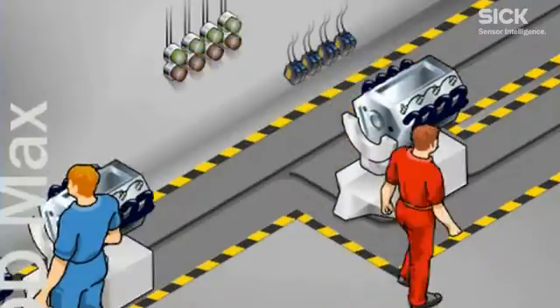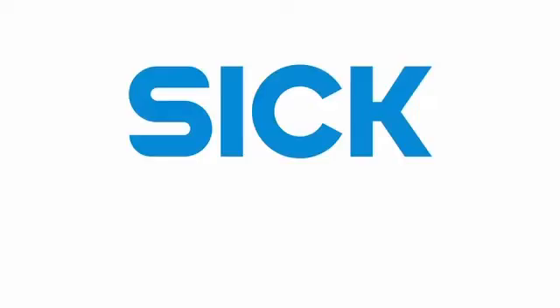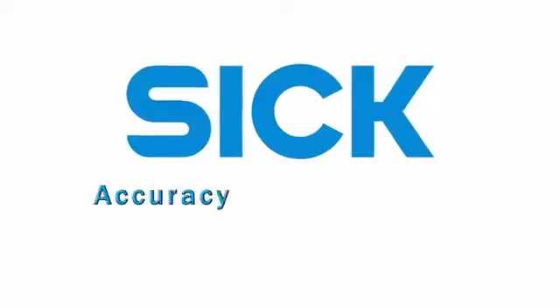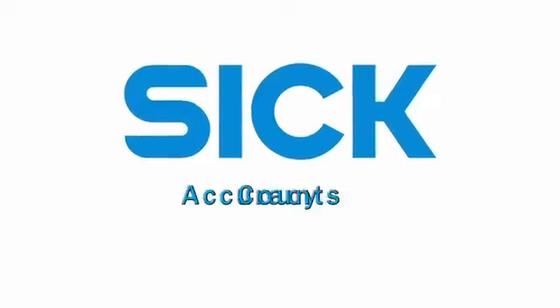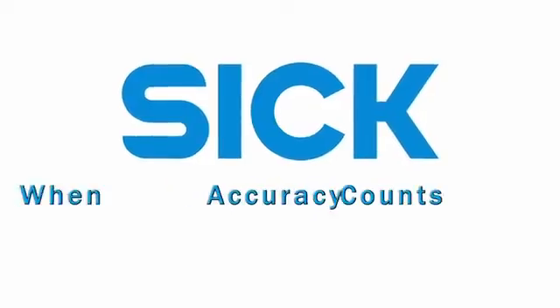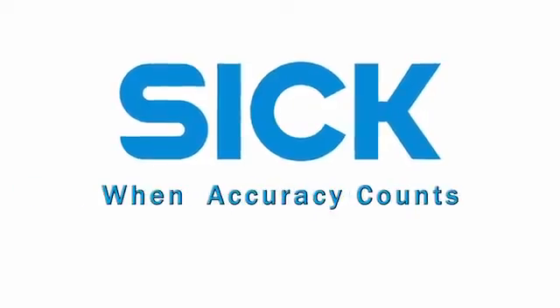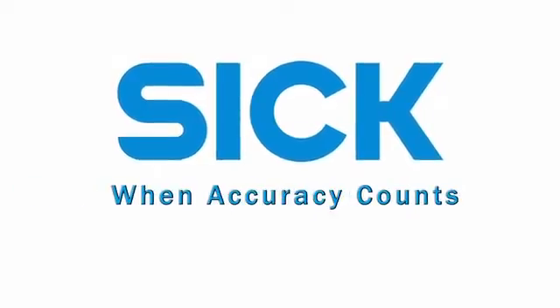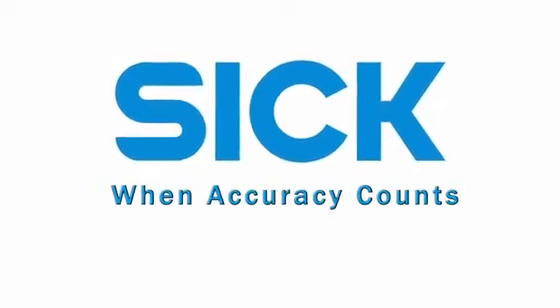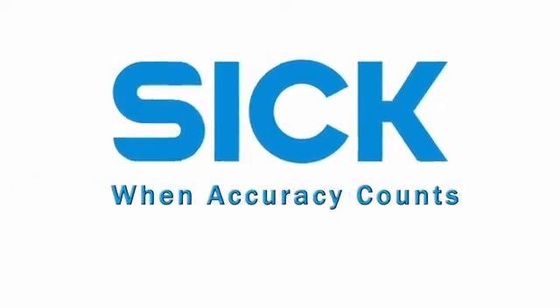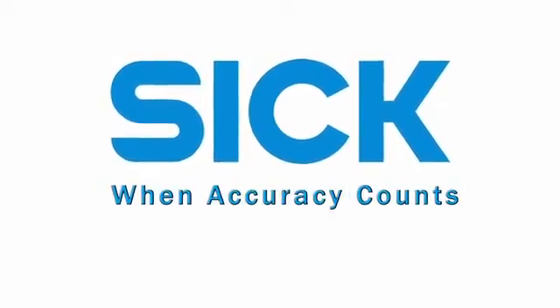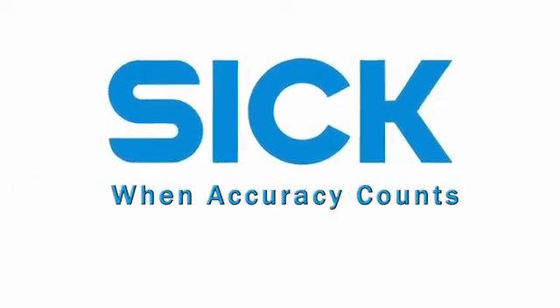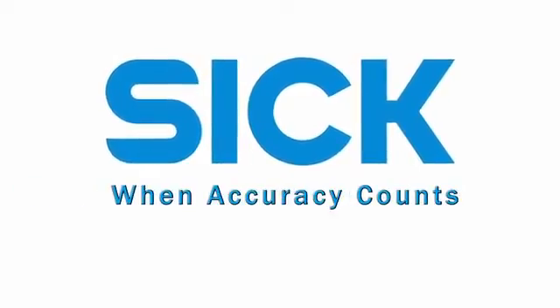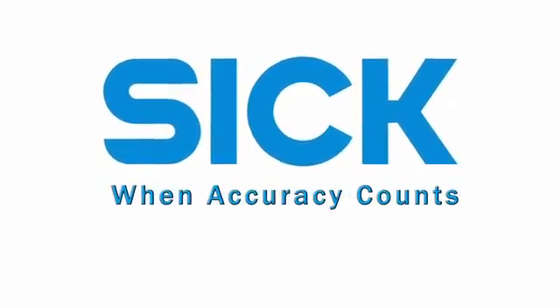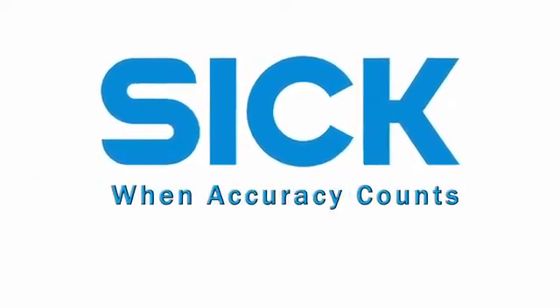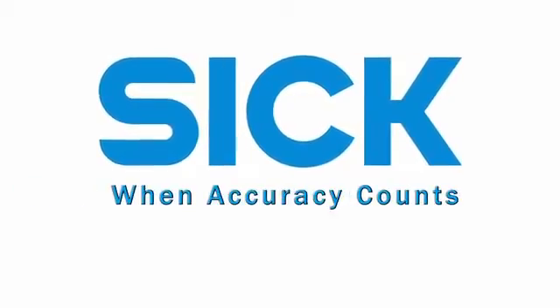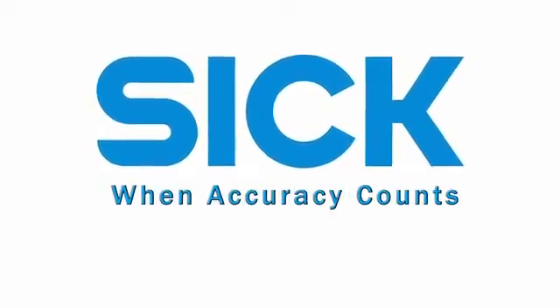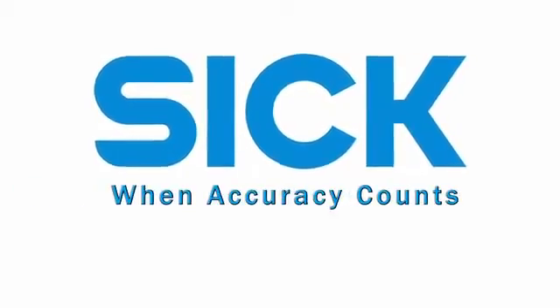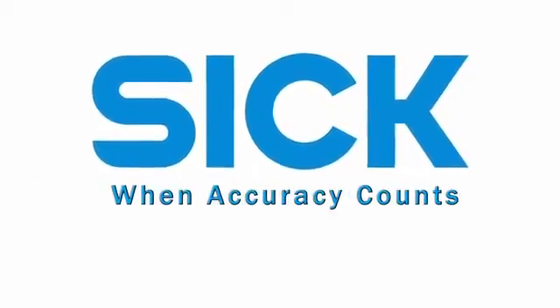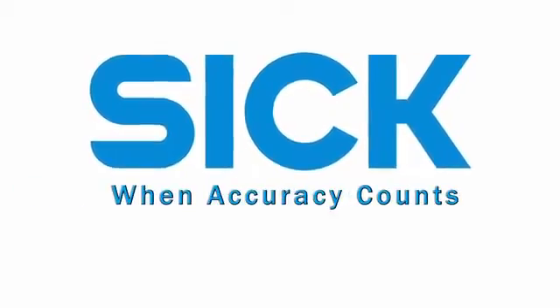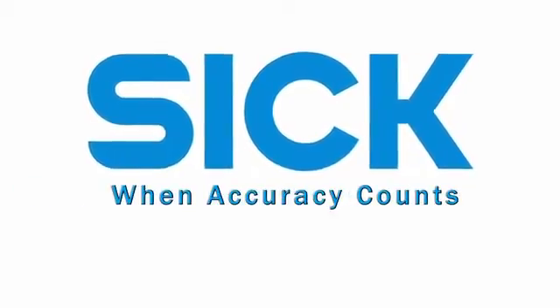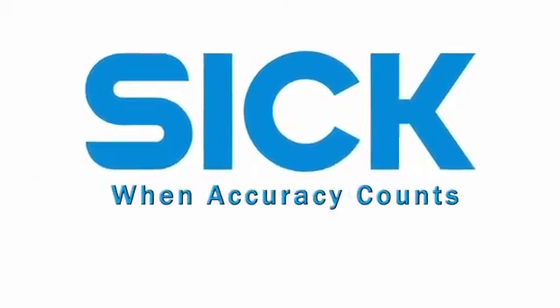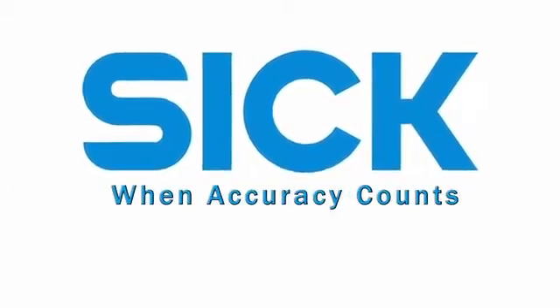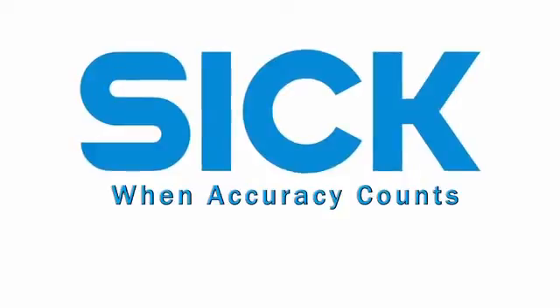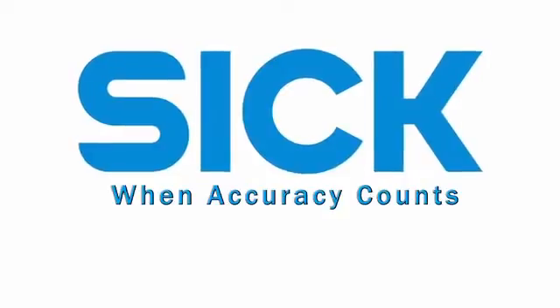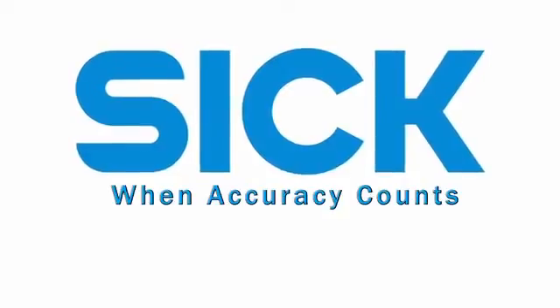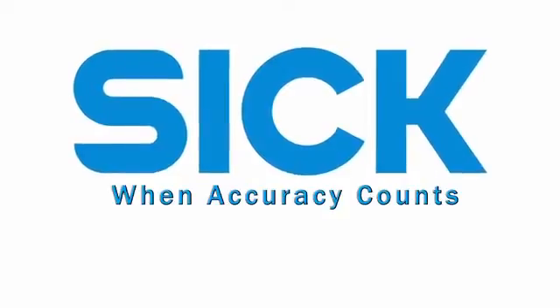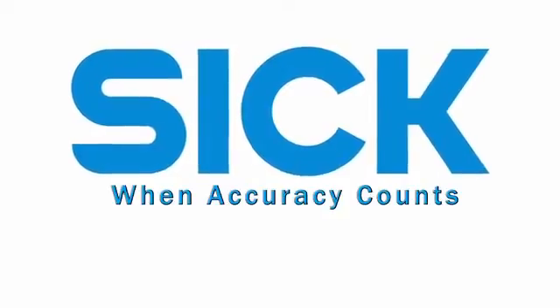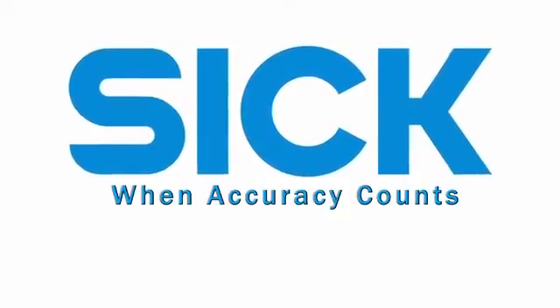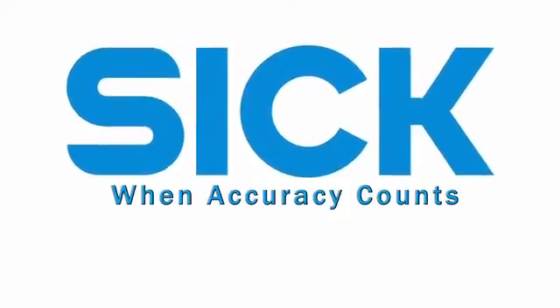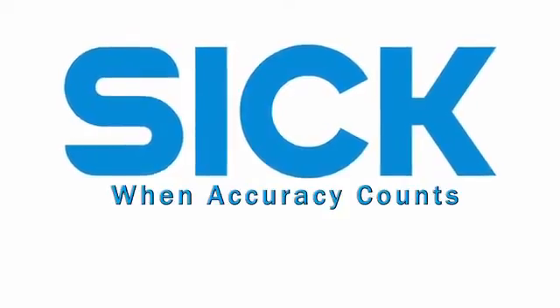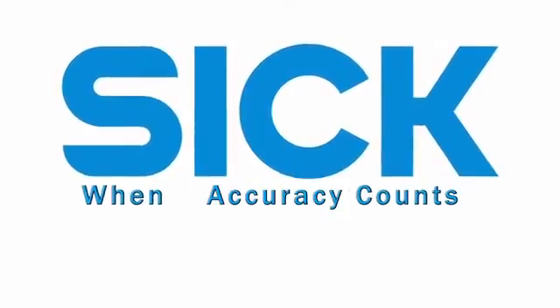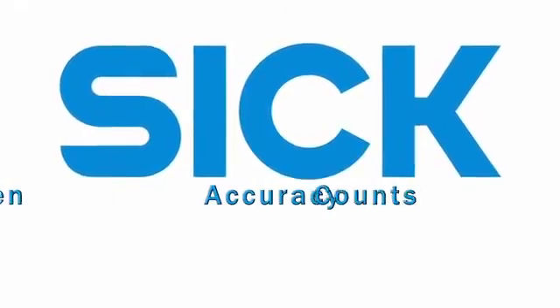So when accuracy counts, rely on SICK for the widest range of solutions for measurement, to the submicron level of resolution.